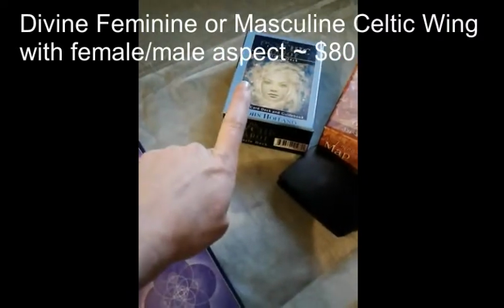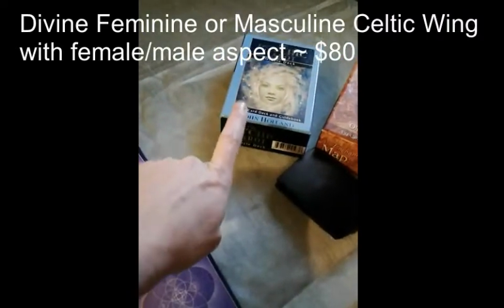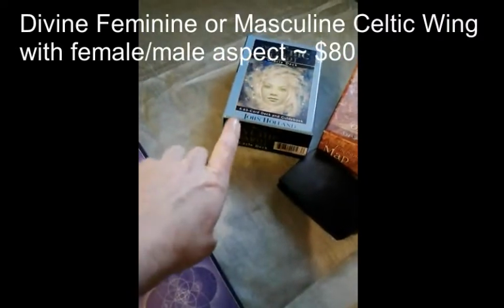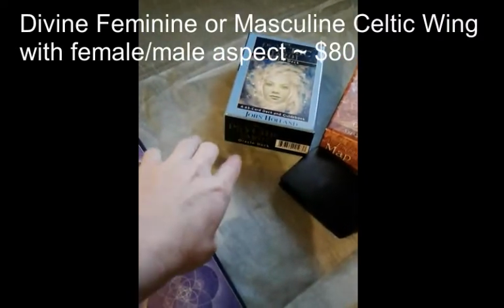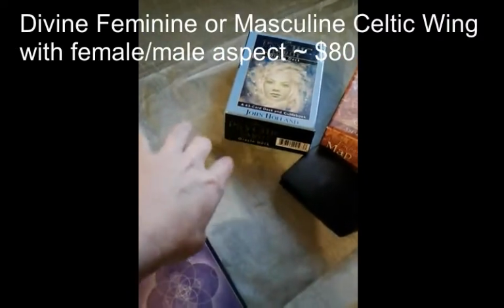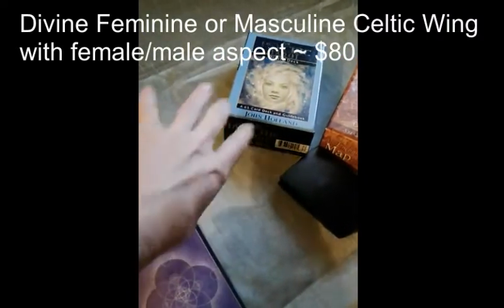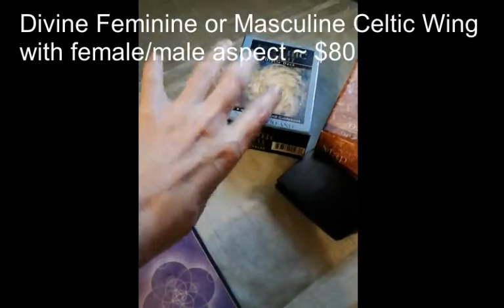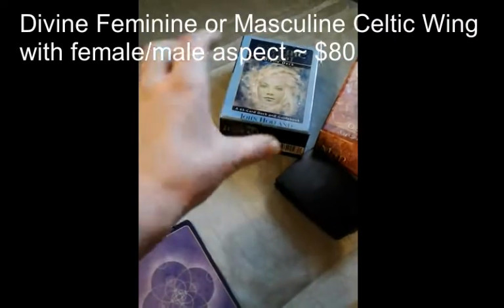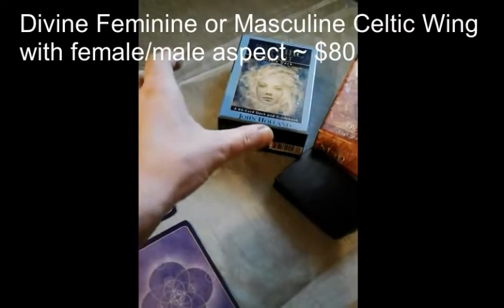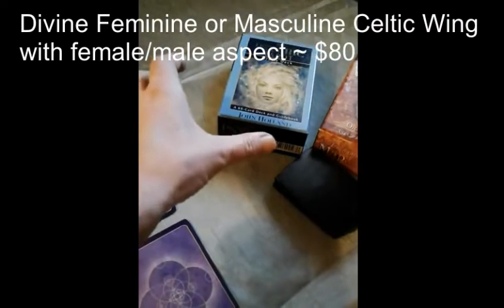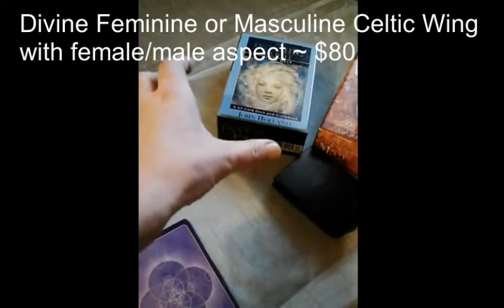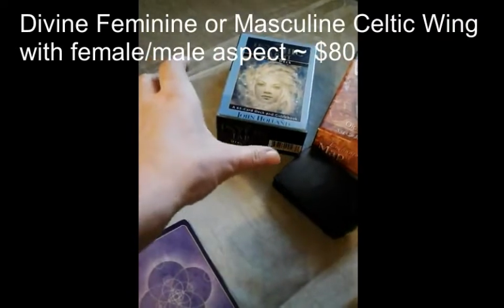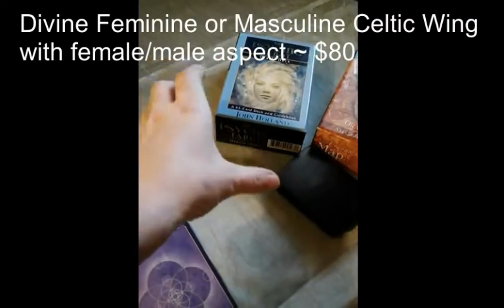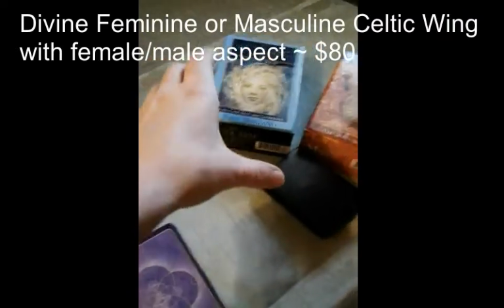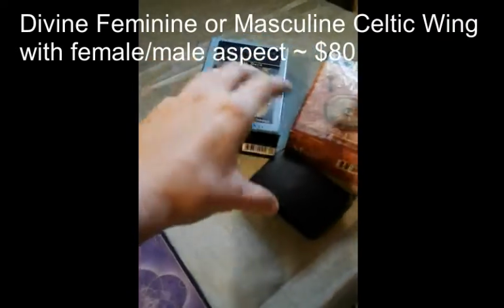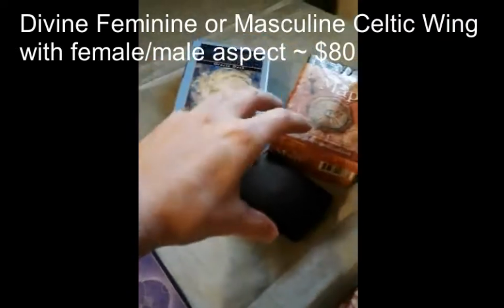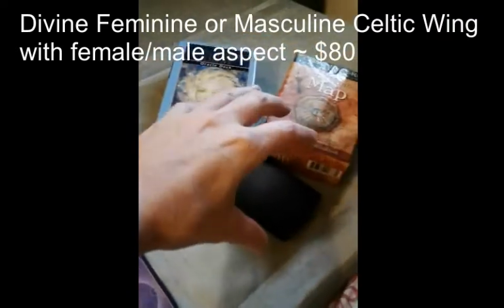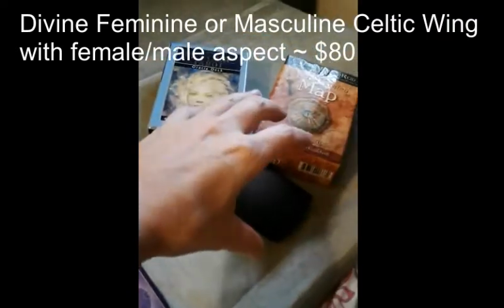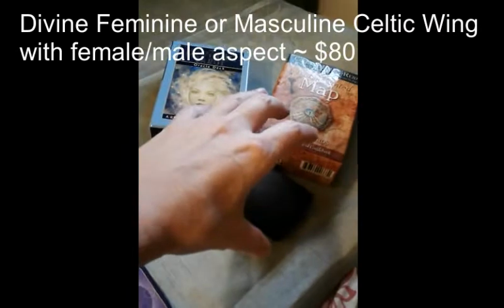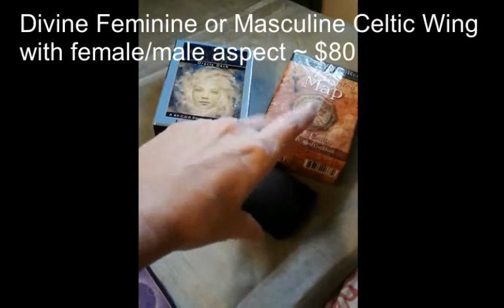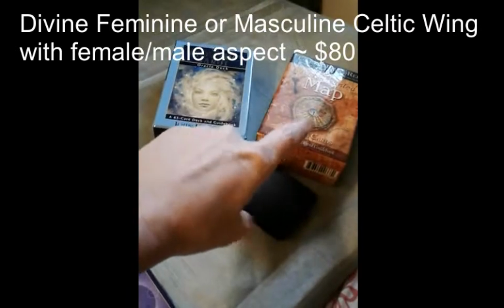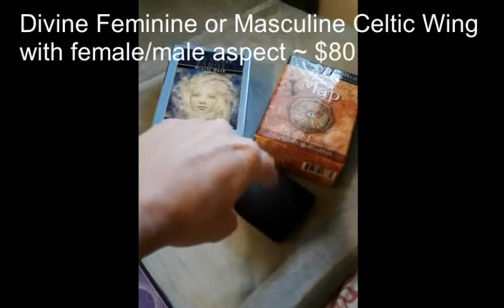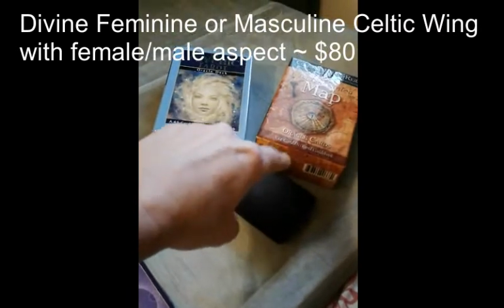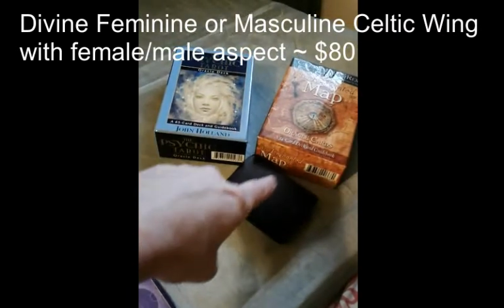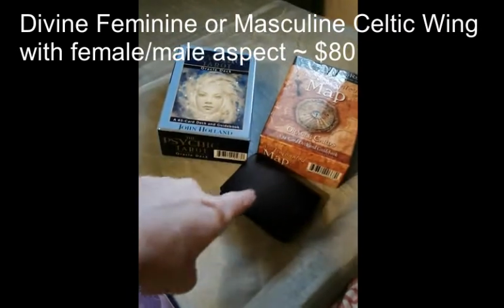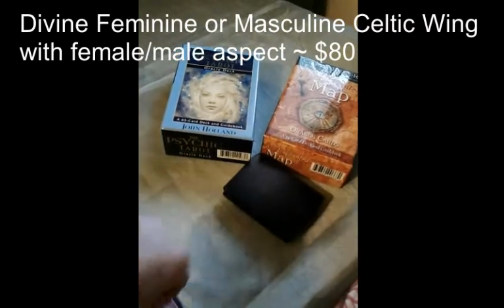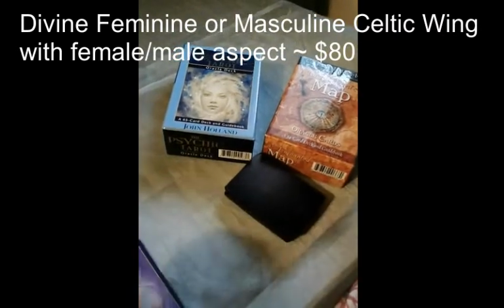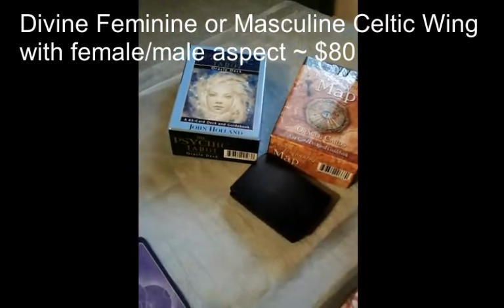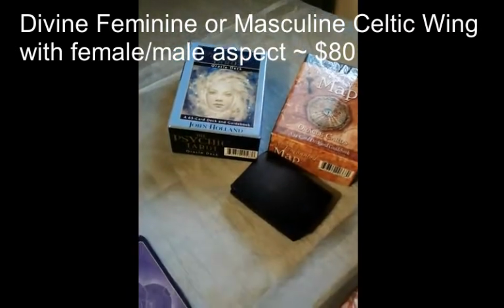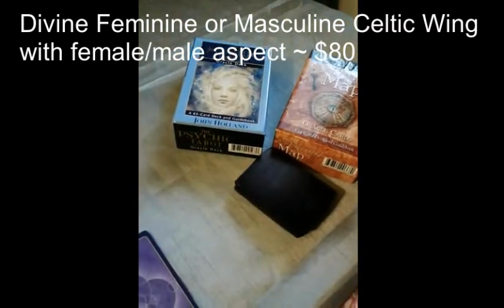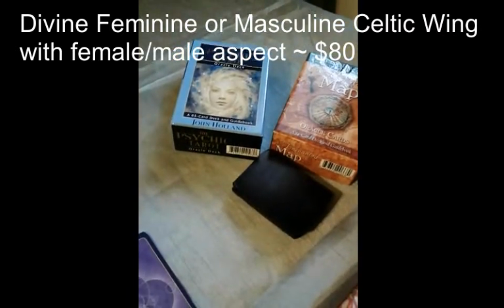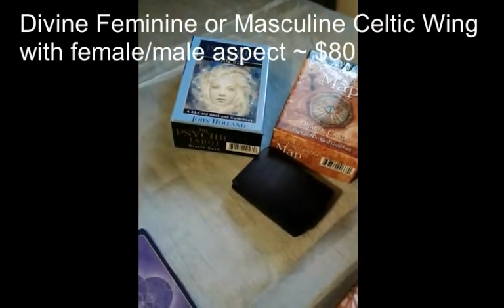For the main spread, I'm going to be using John Holland's Psychic Tarot, and the message from the universe is Colette Baron-Reid's Enchanted Map.